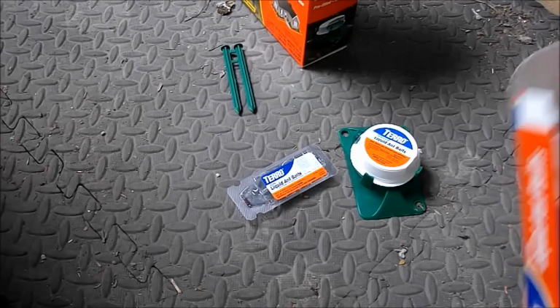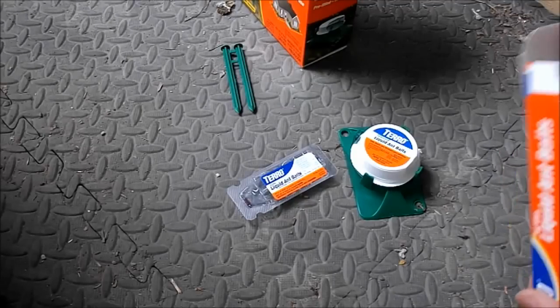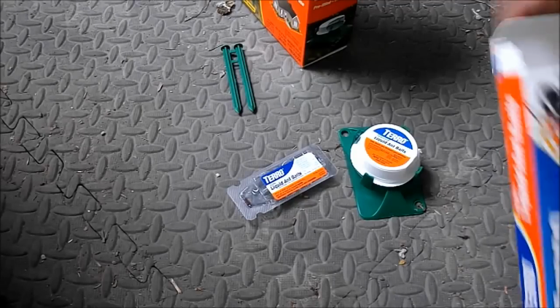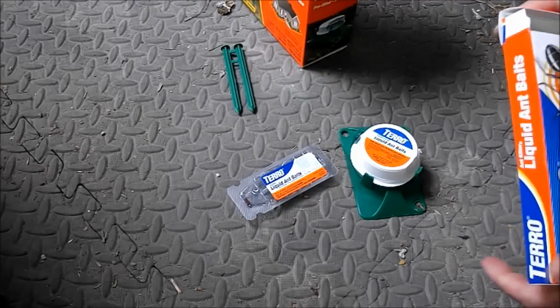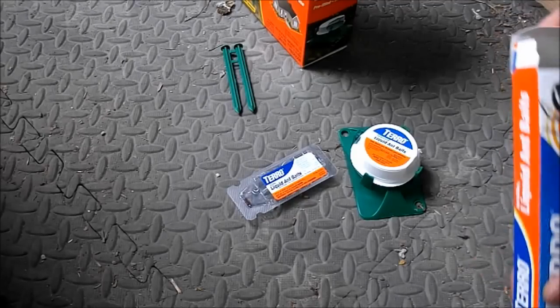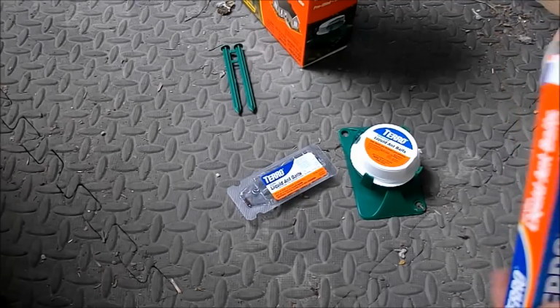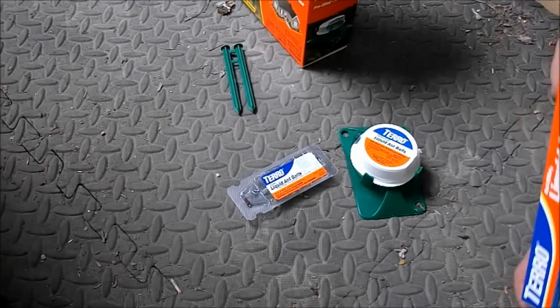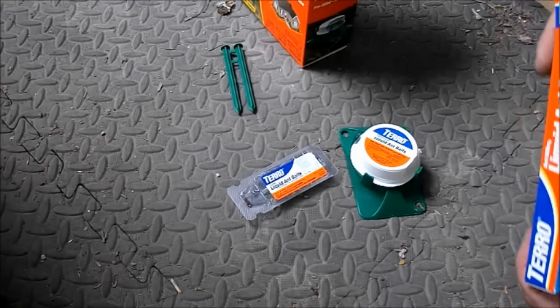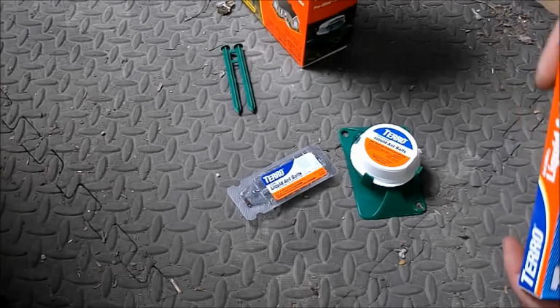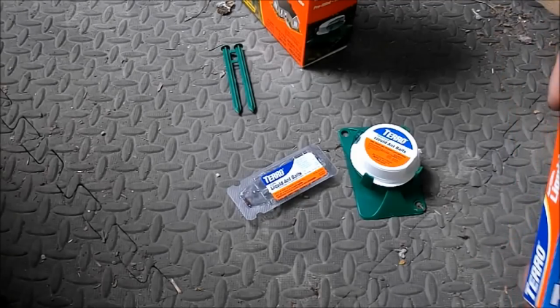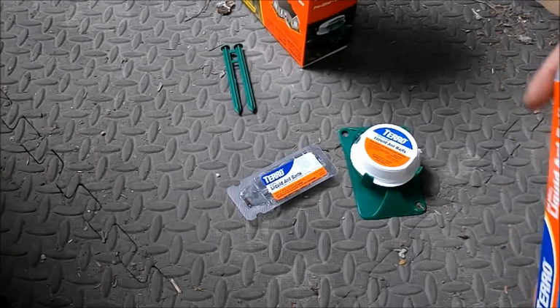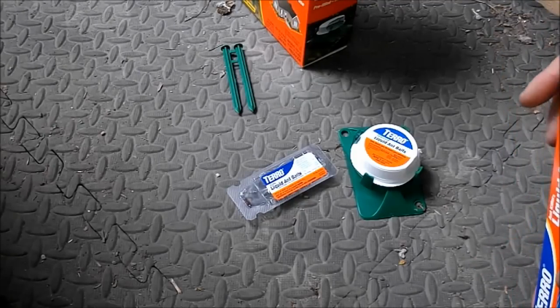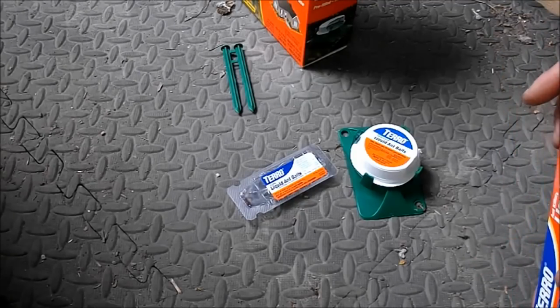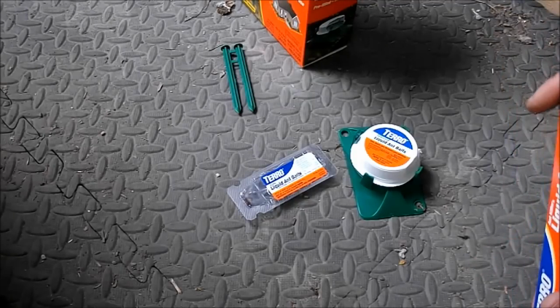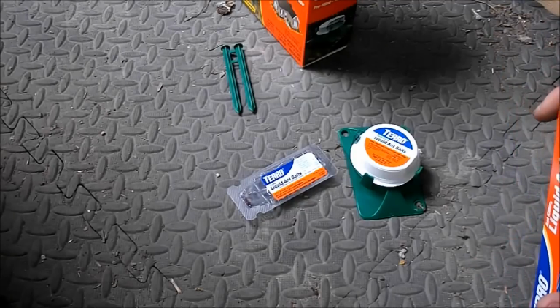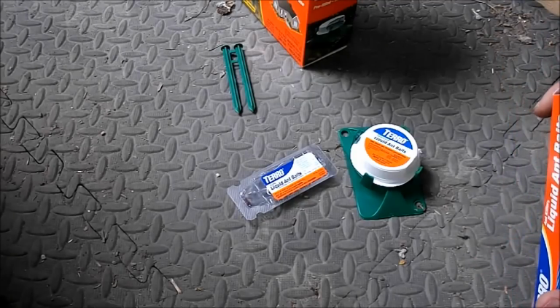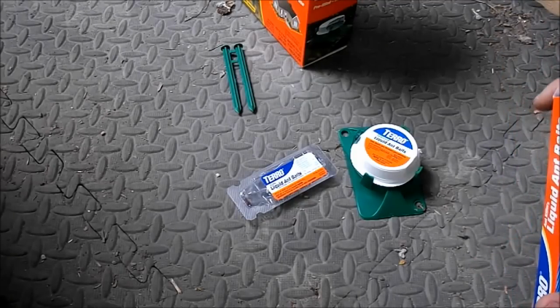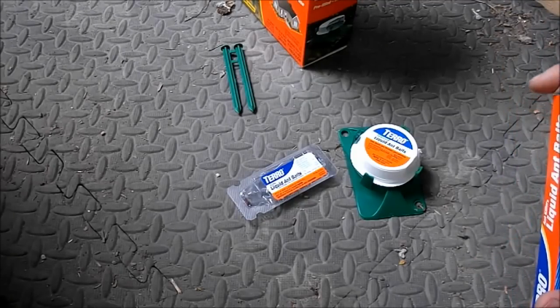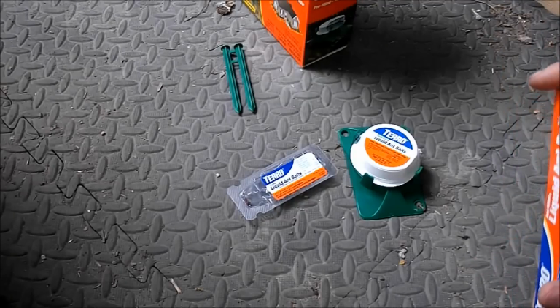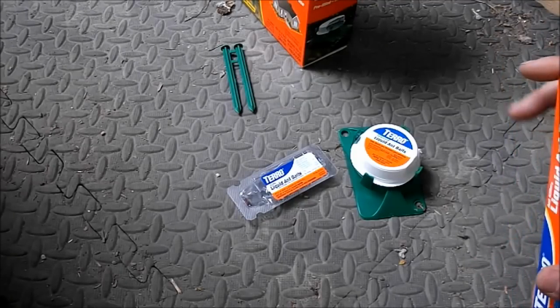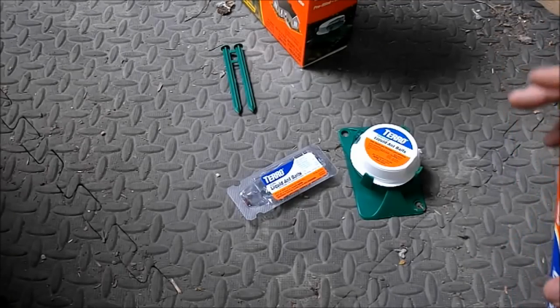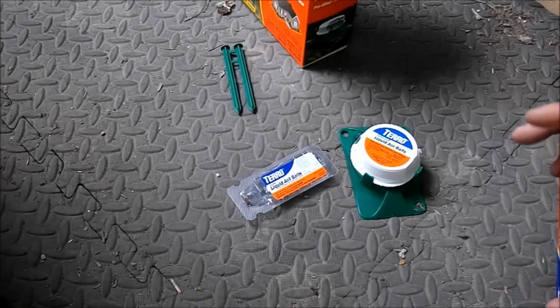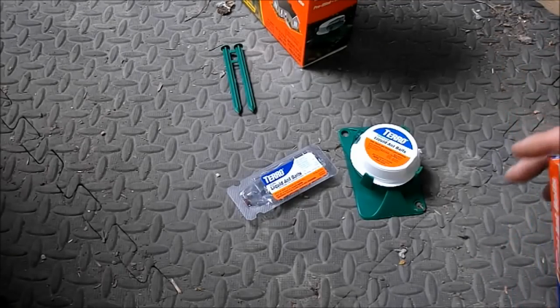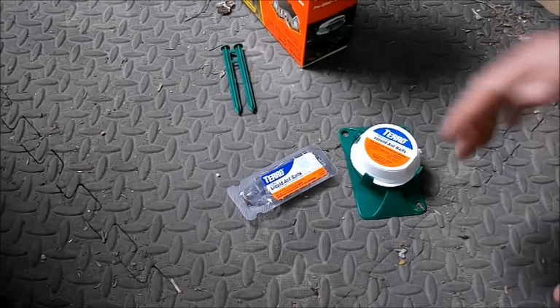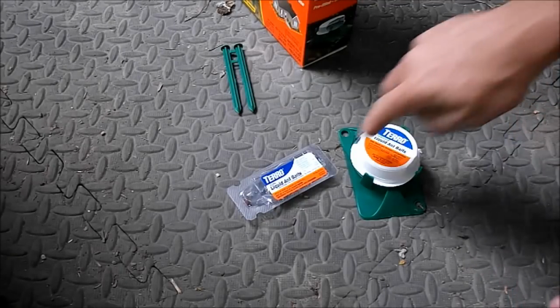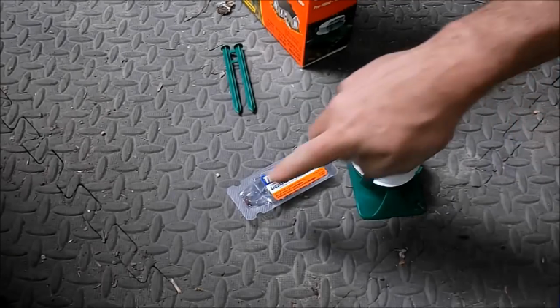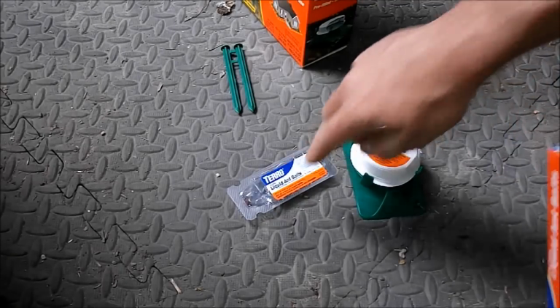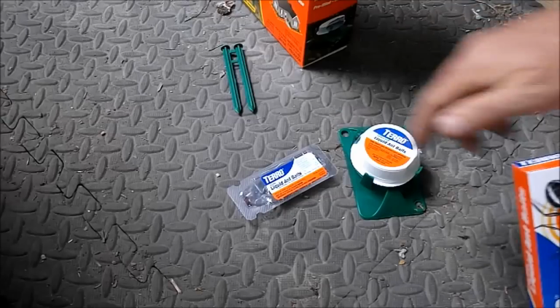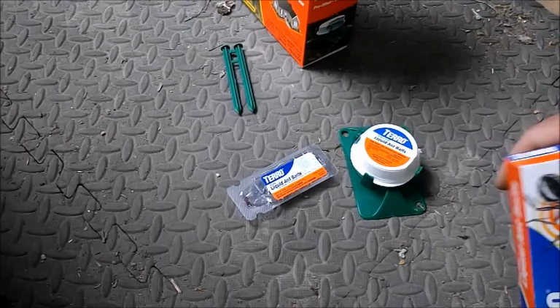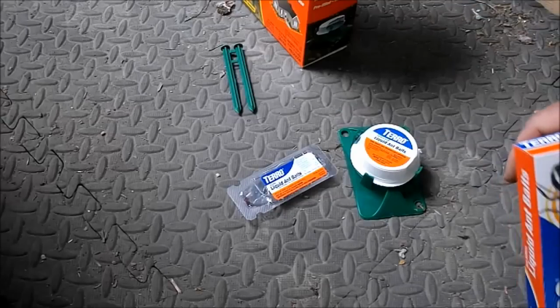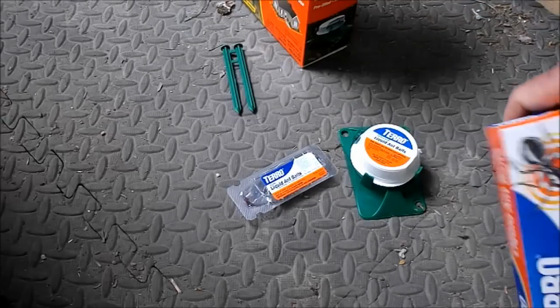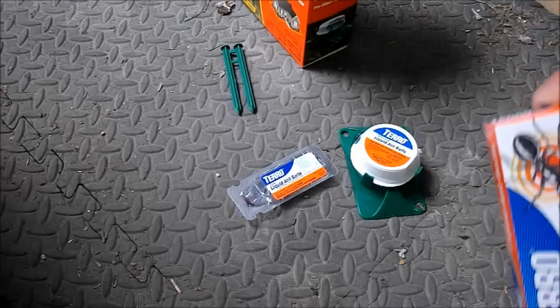Last year I had an infestation in my camper so bad I could watch them emptying that container out in a day.